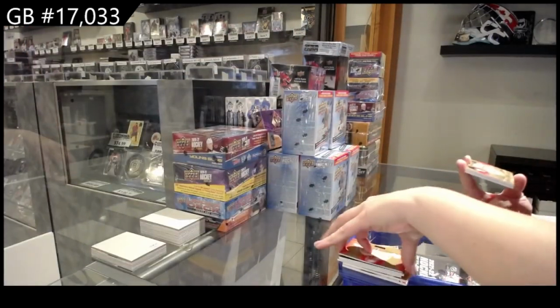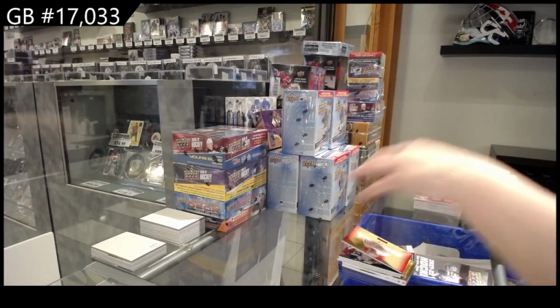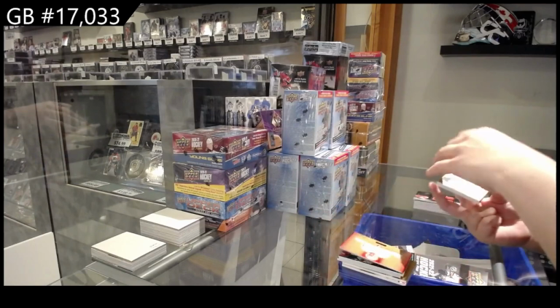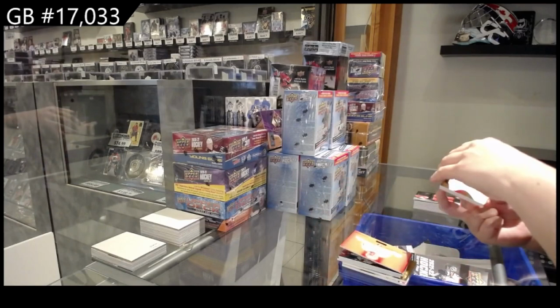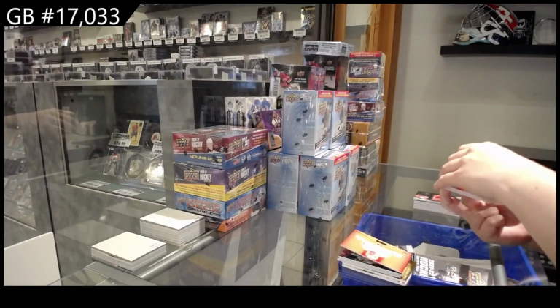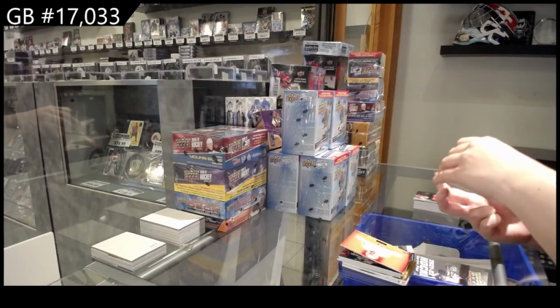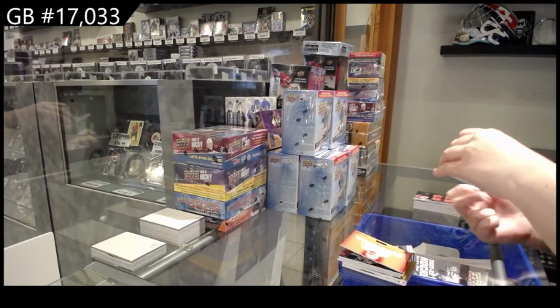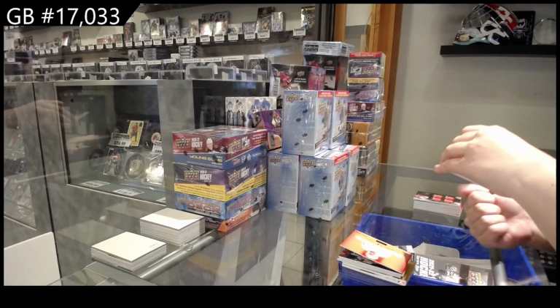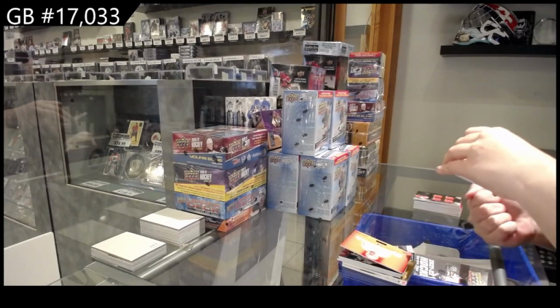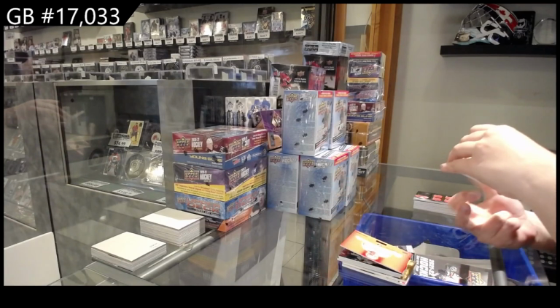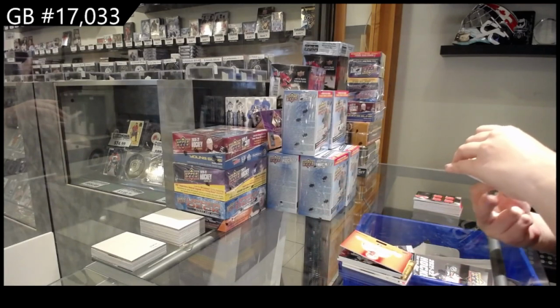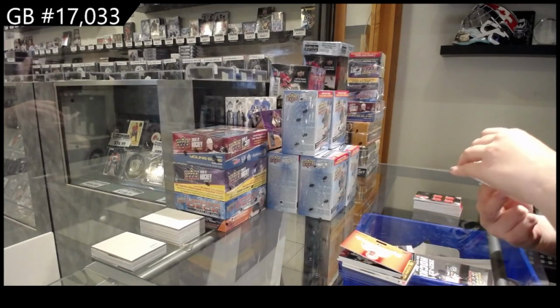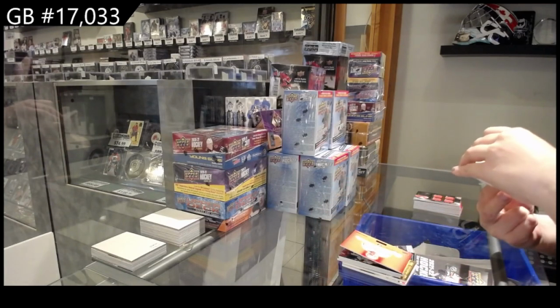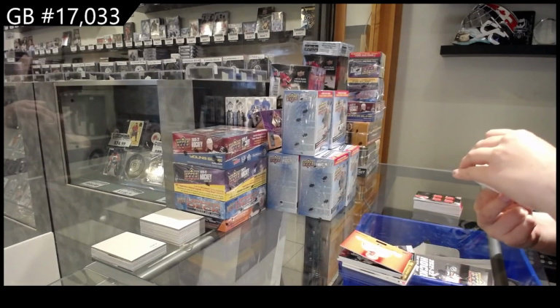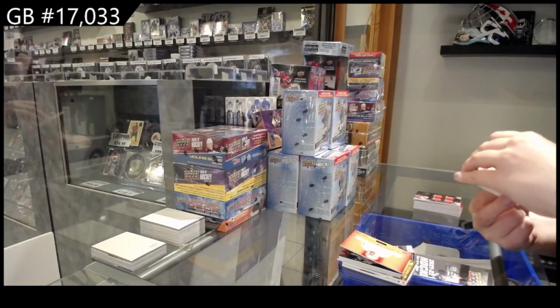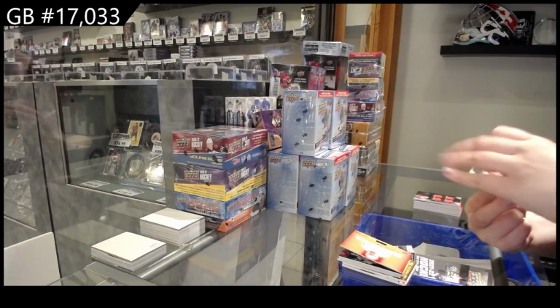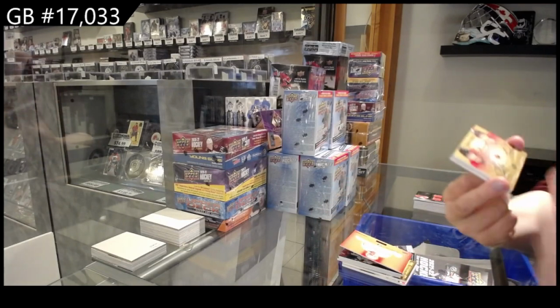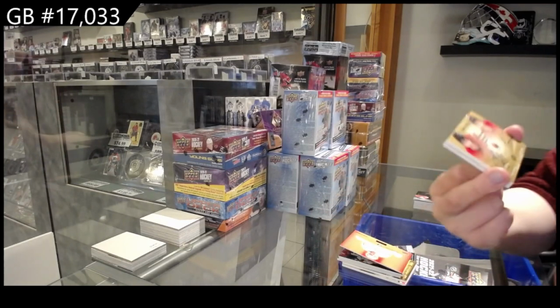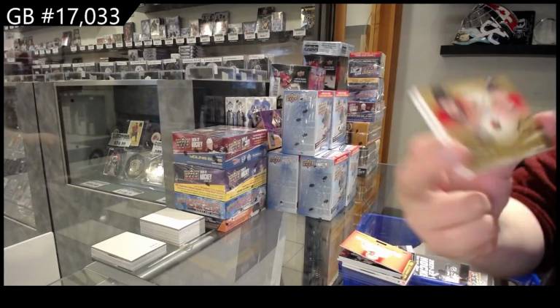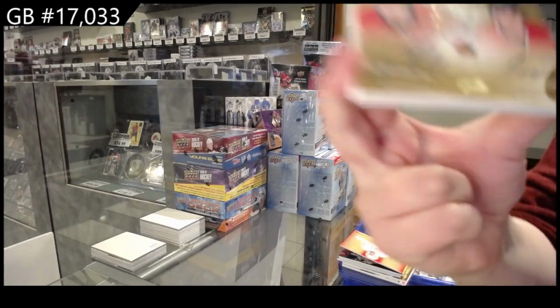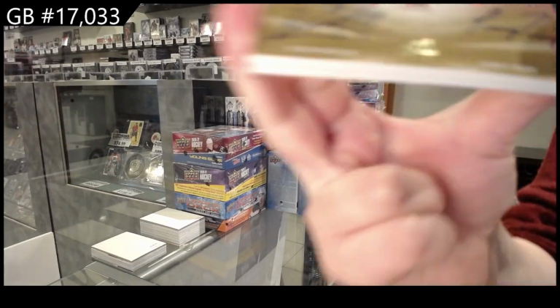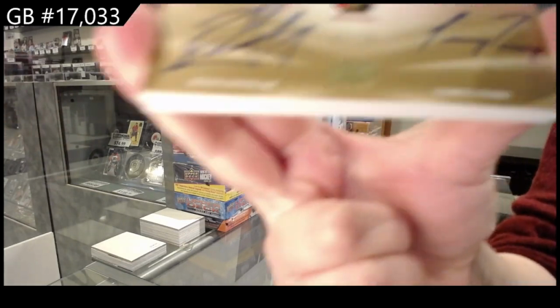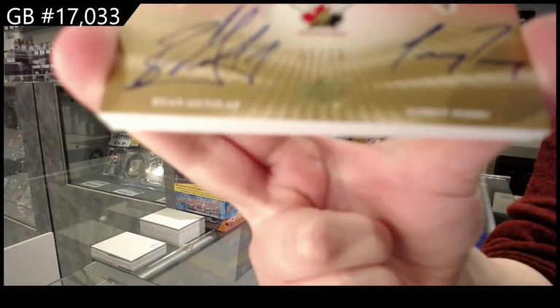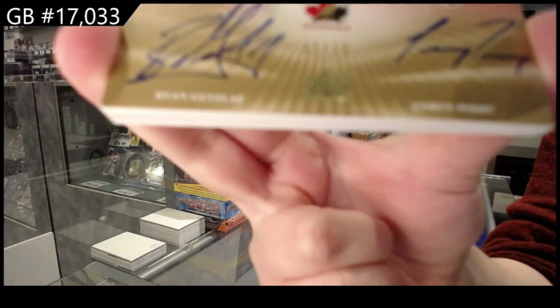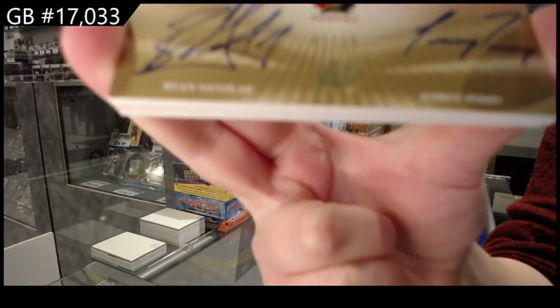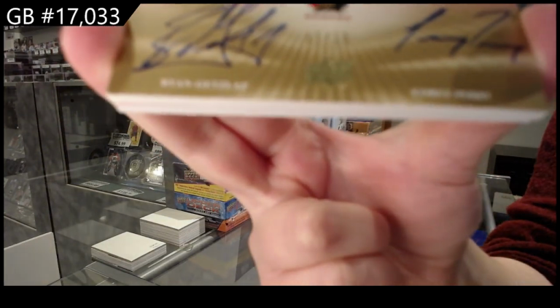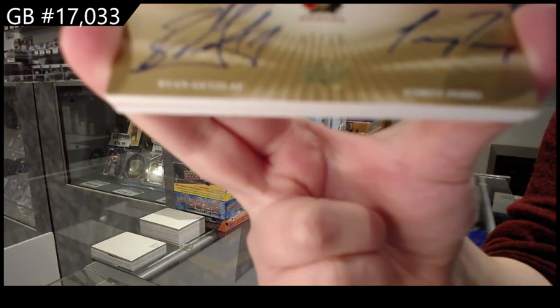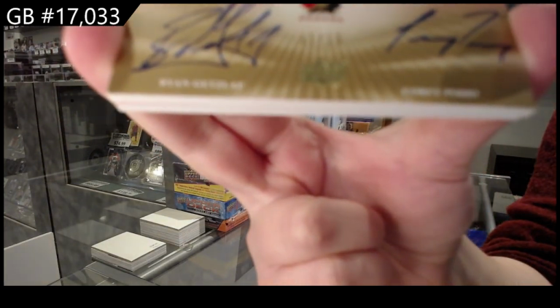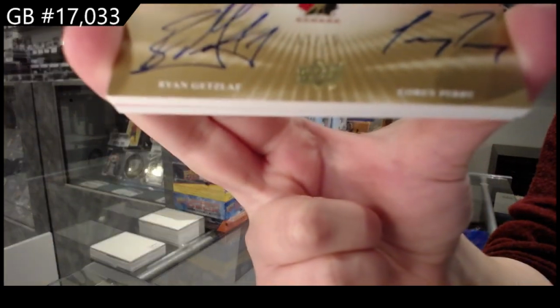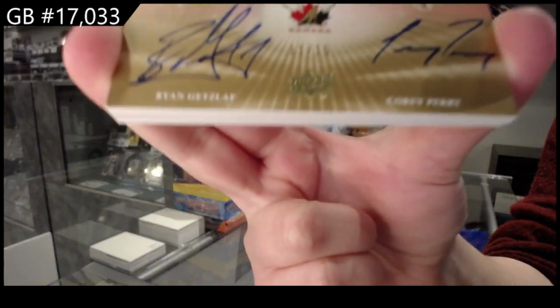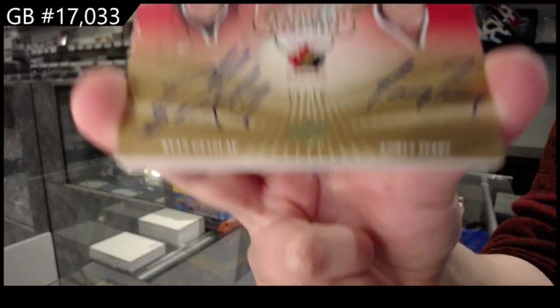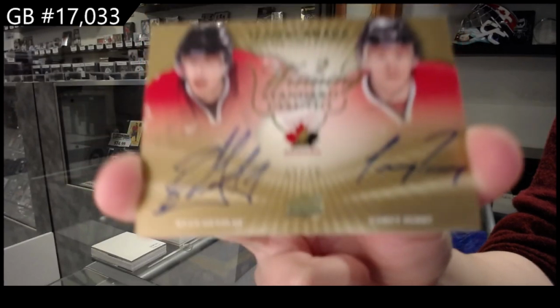Winning standard dual auto, number two, 15 of Ryan Getzlaff and Corey Perry.